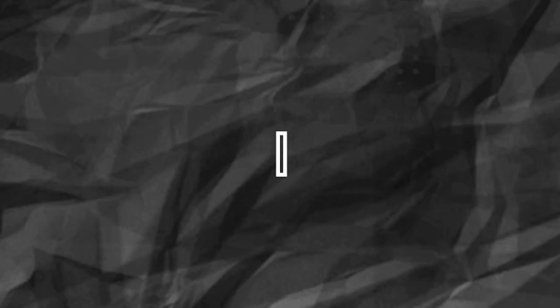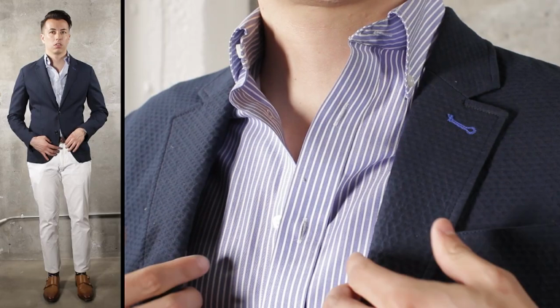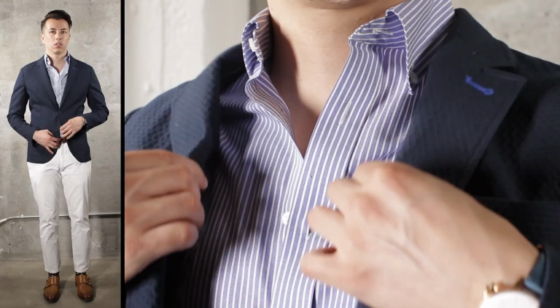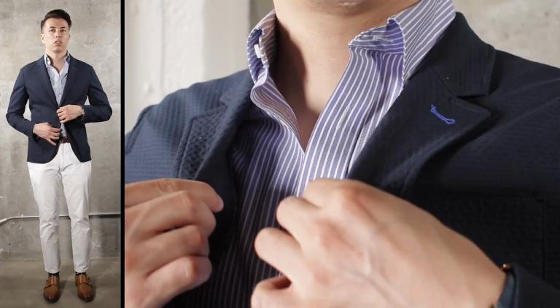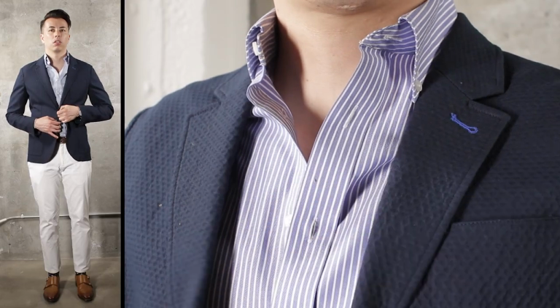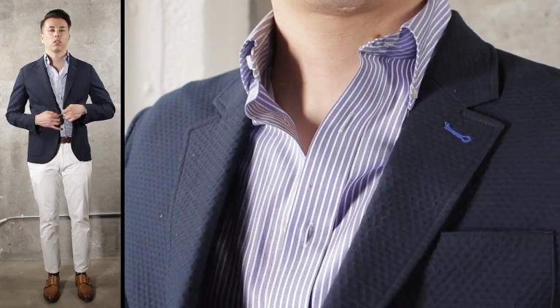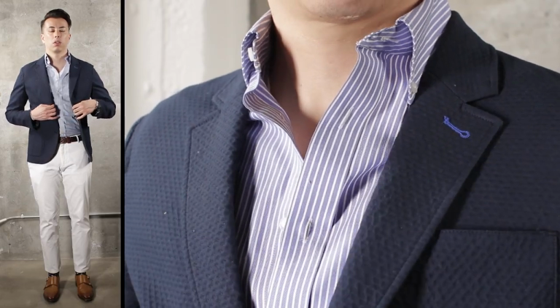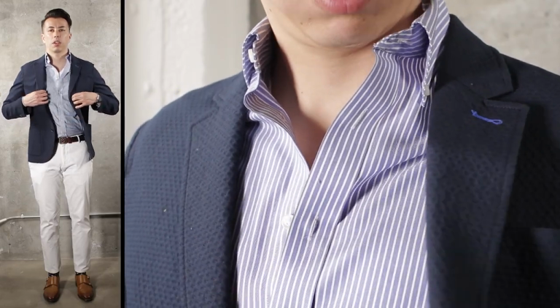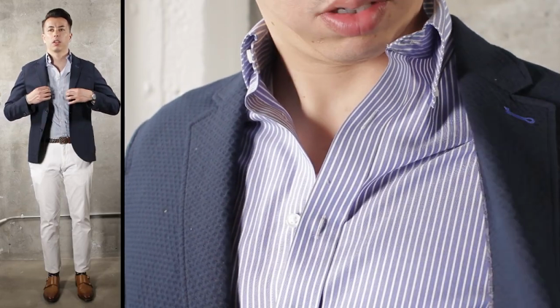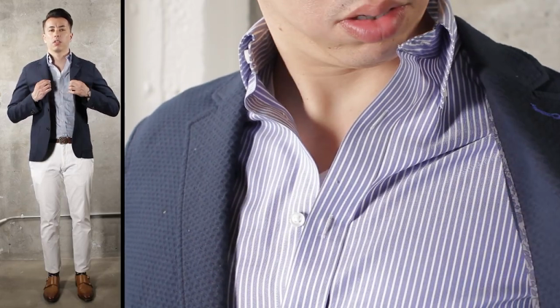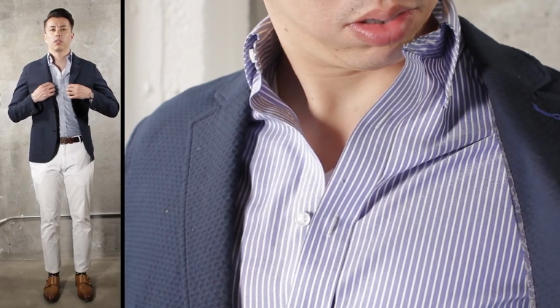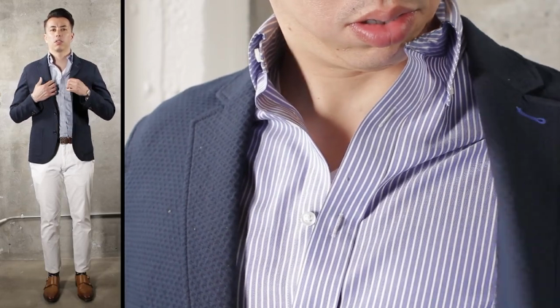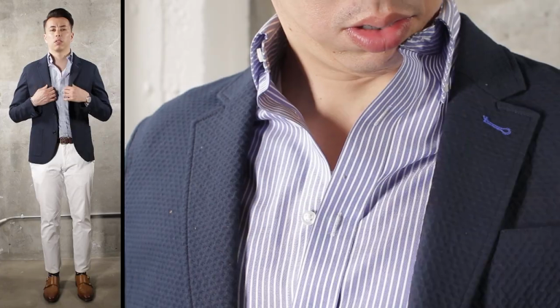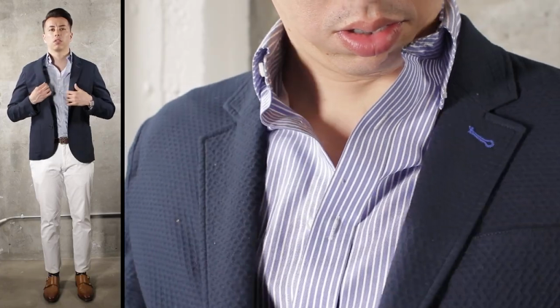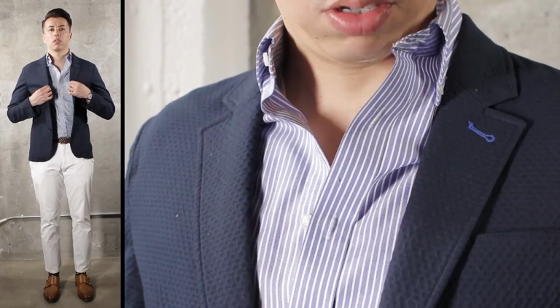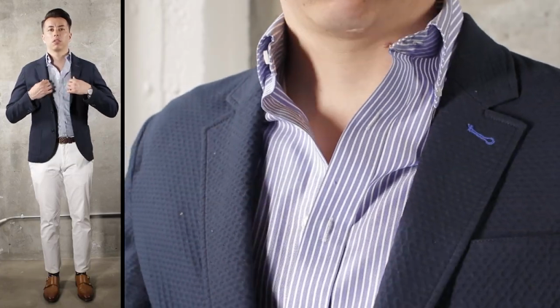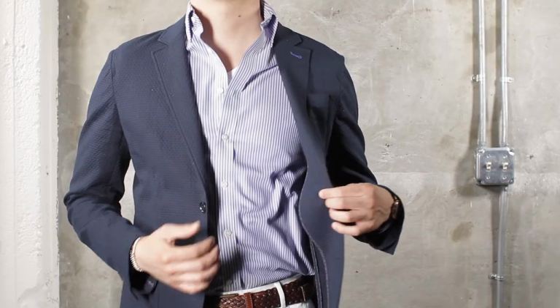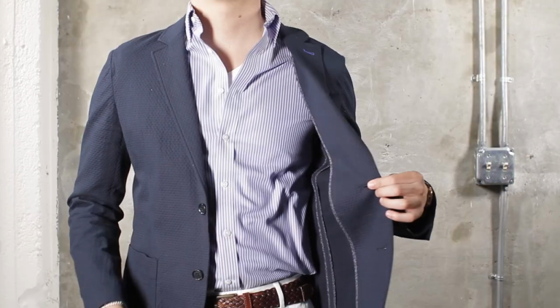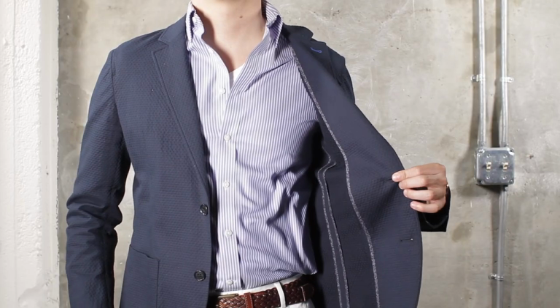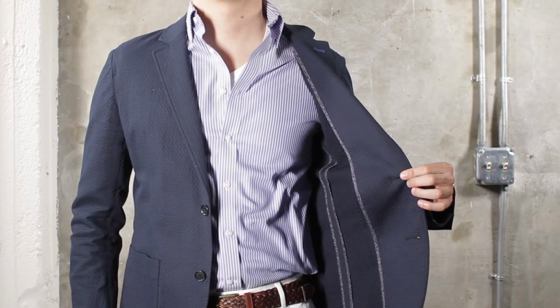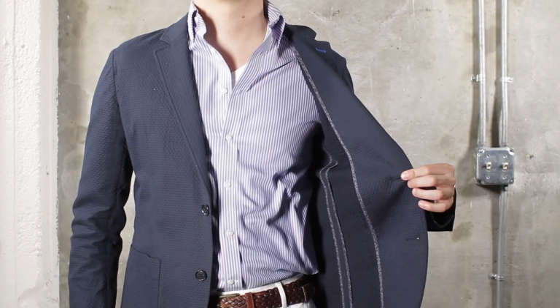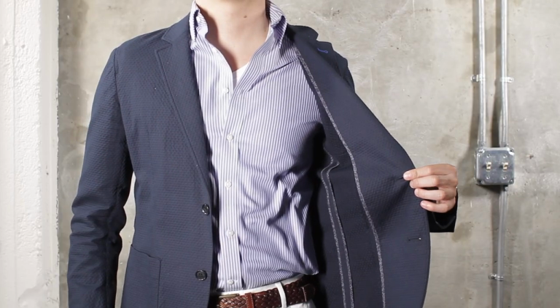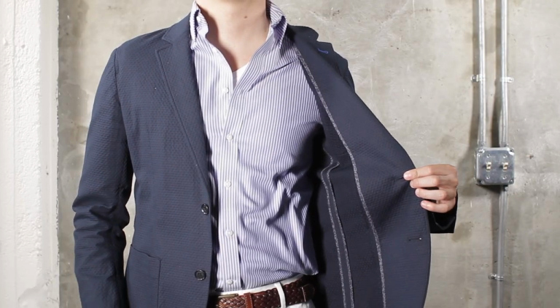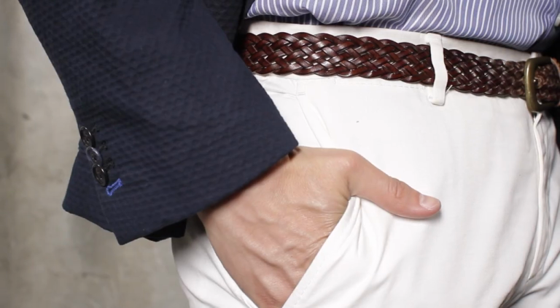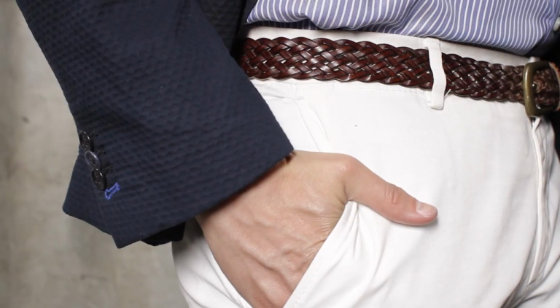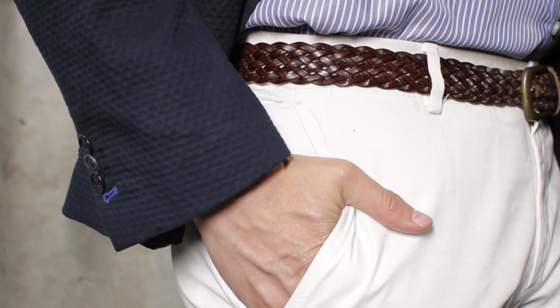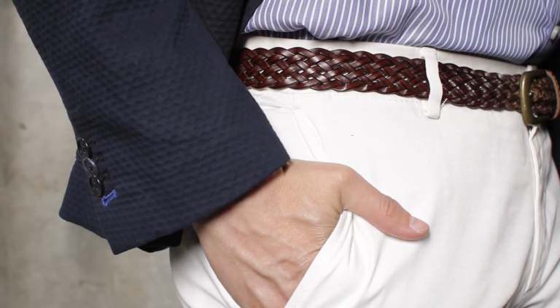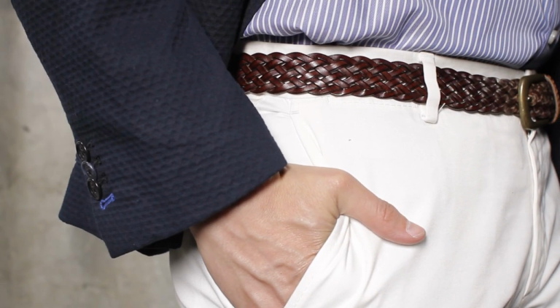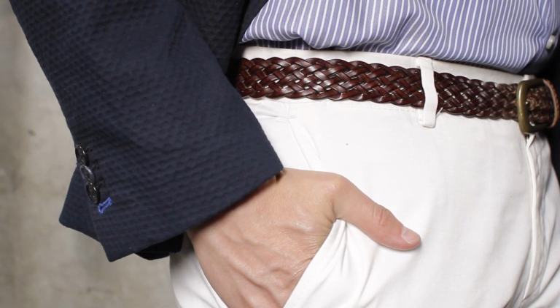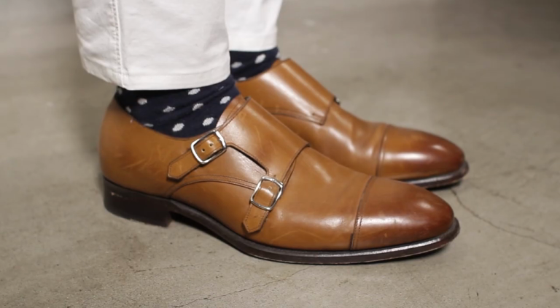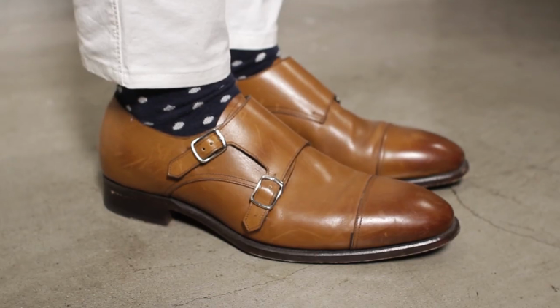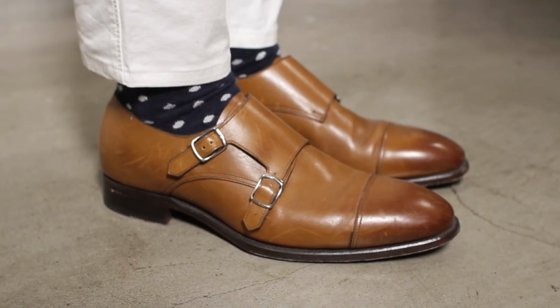If you want to class things up, throw on a blazer and a button-down. We recommend unstructured jackets and hues of blue if this is your first time trying it out.